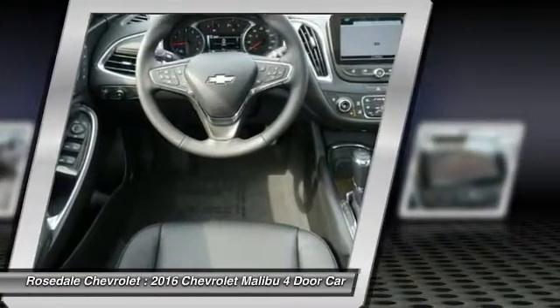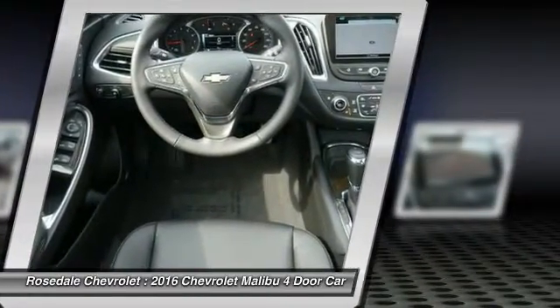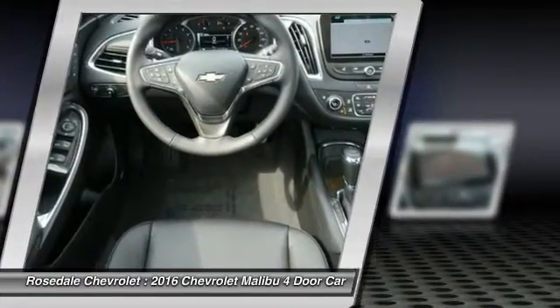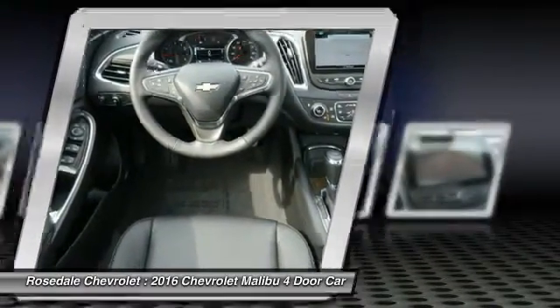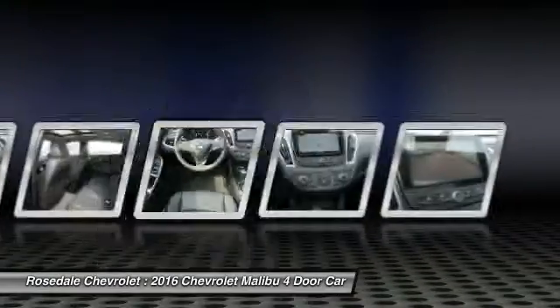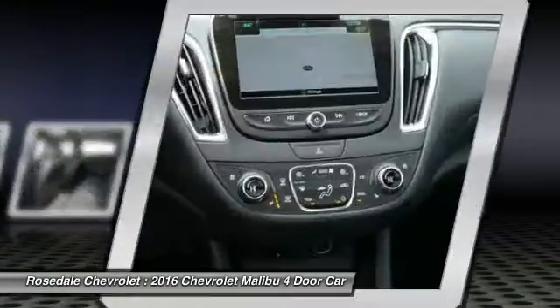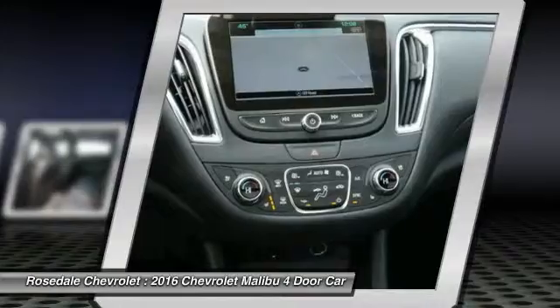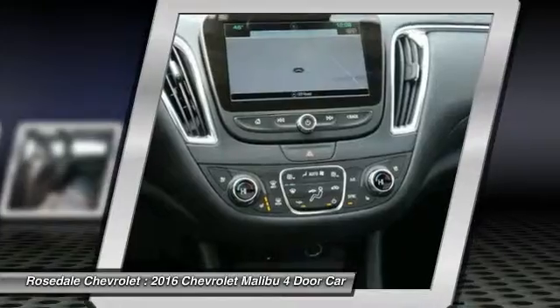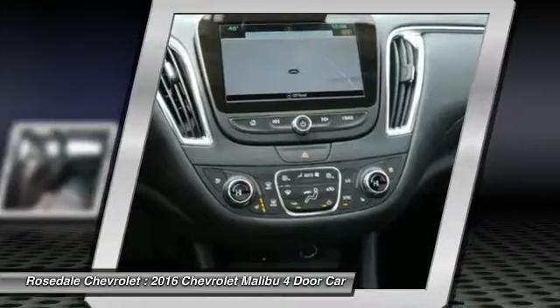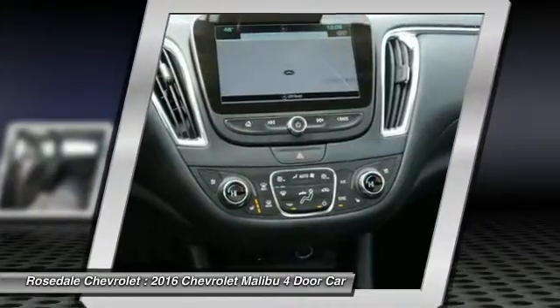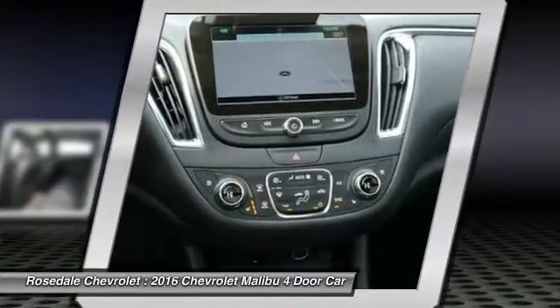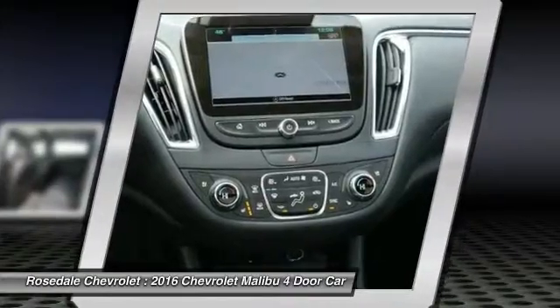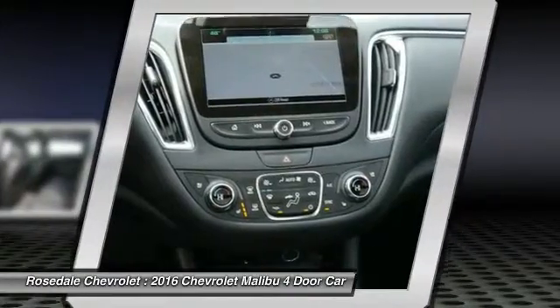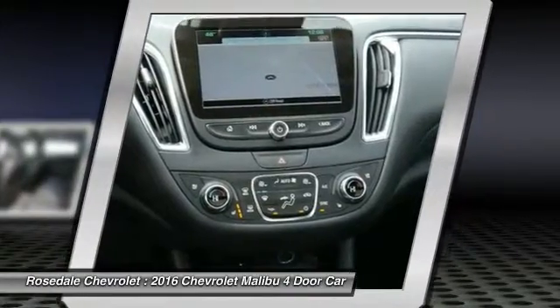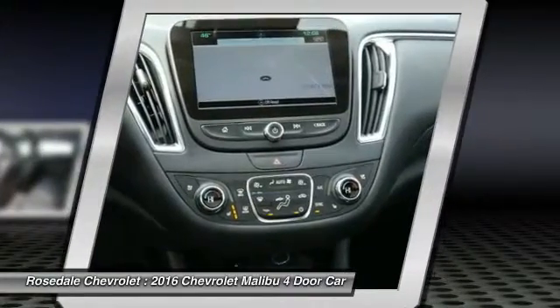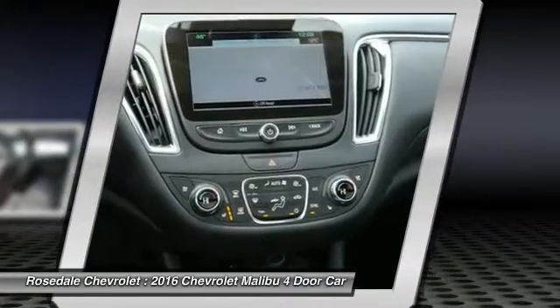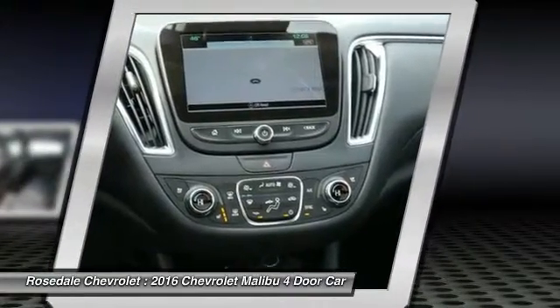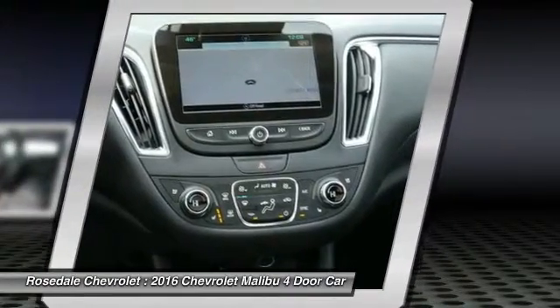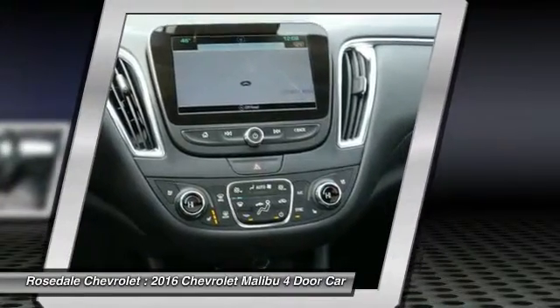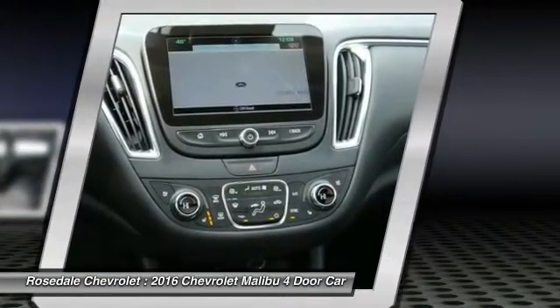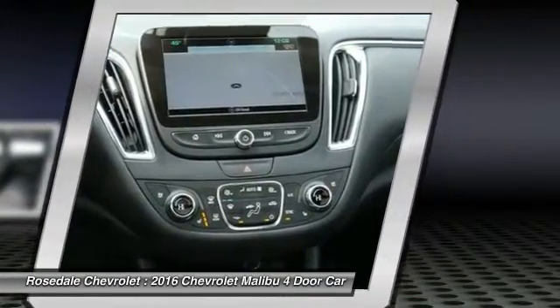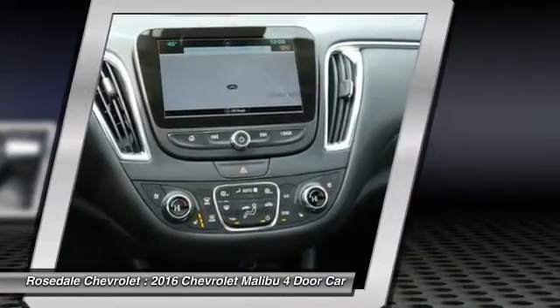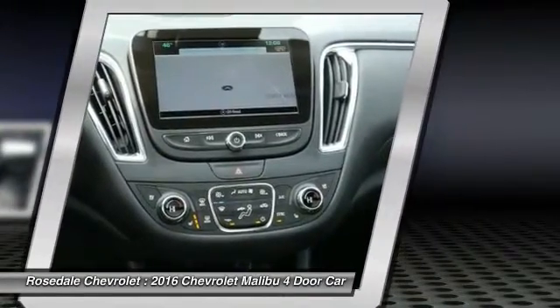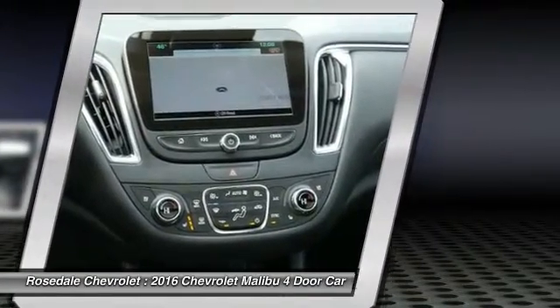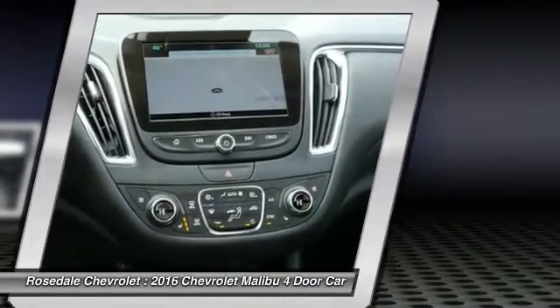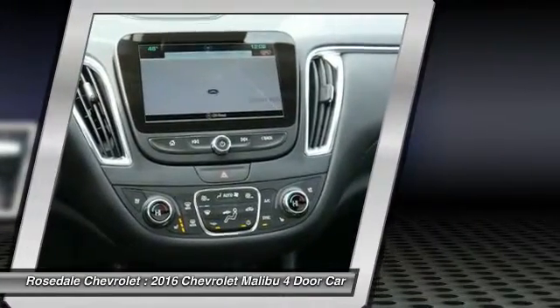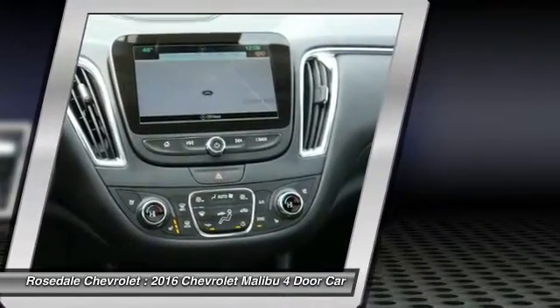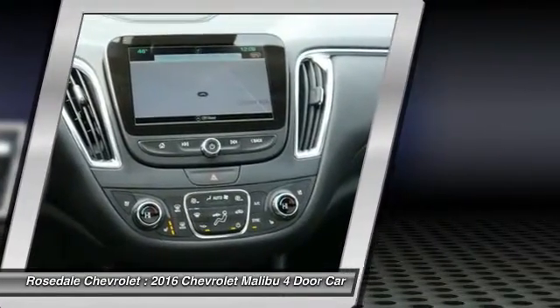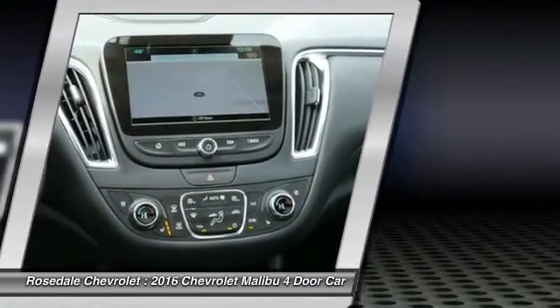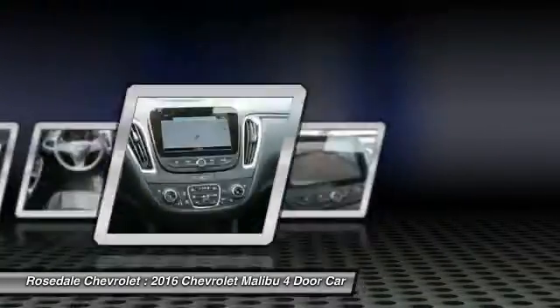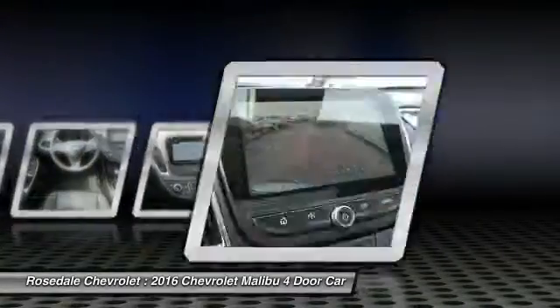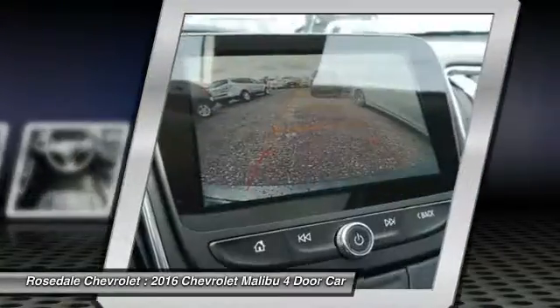Front air conditioning, floor mats, aluminum wheels, cruise control, and hands-free communication.